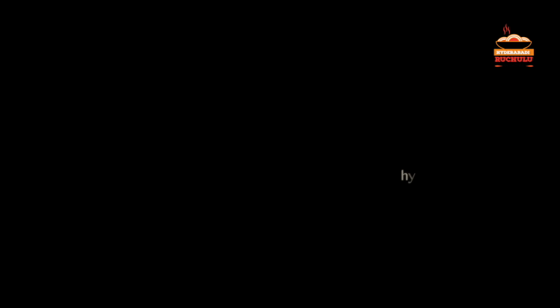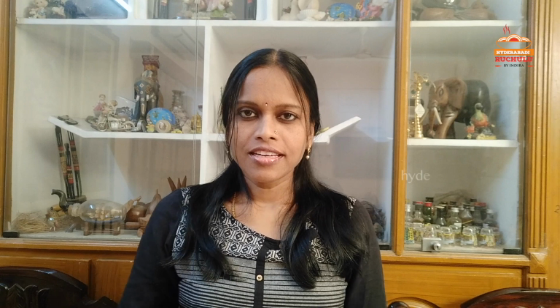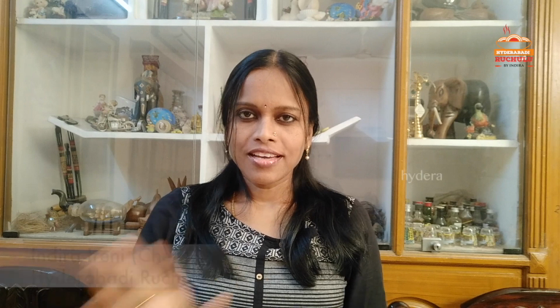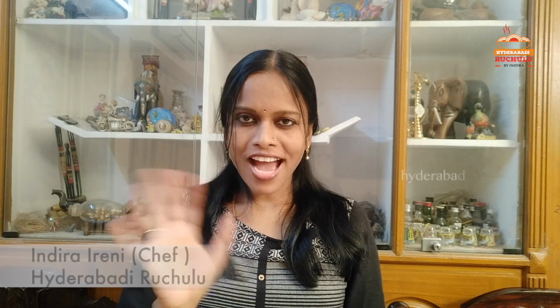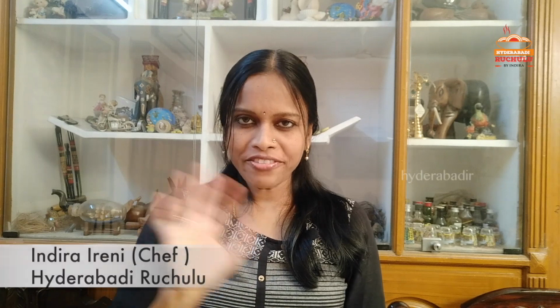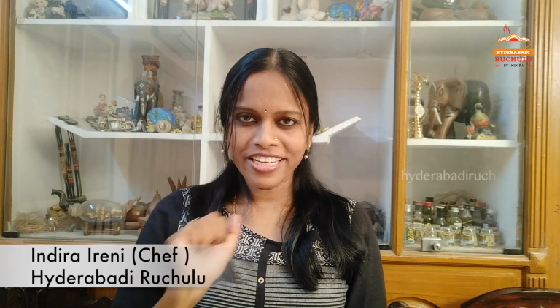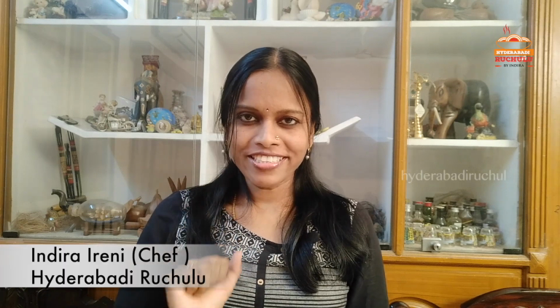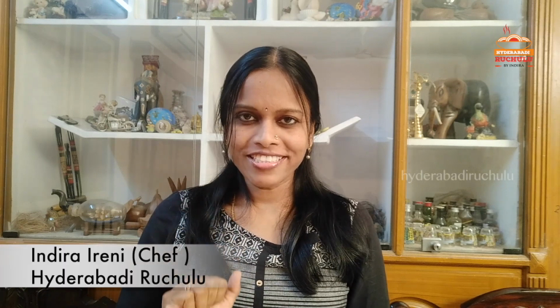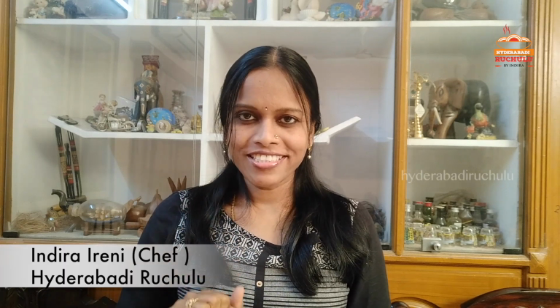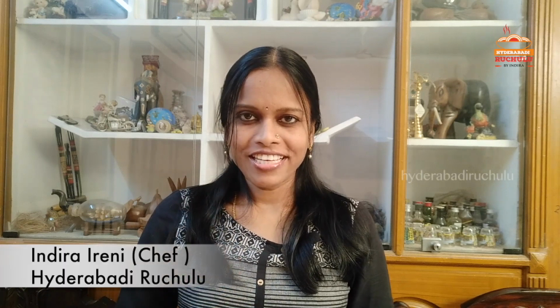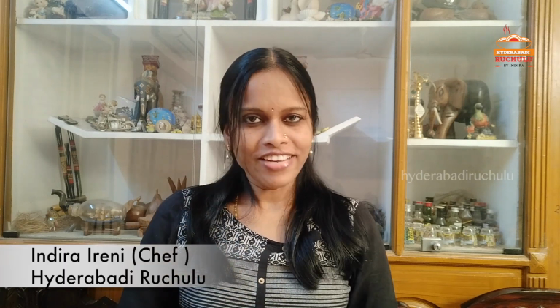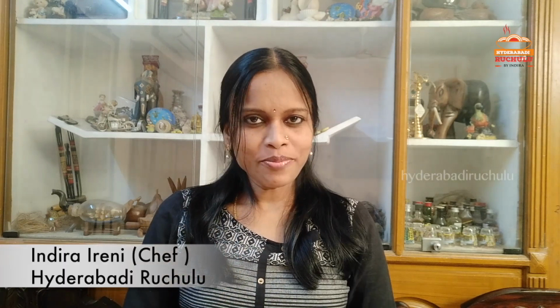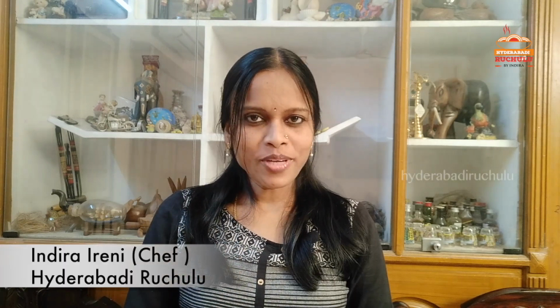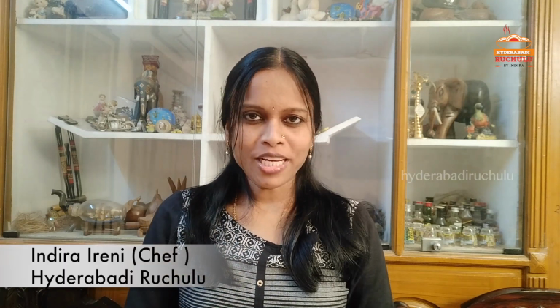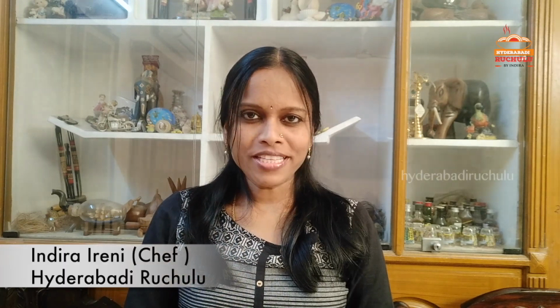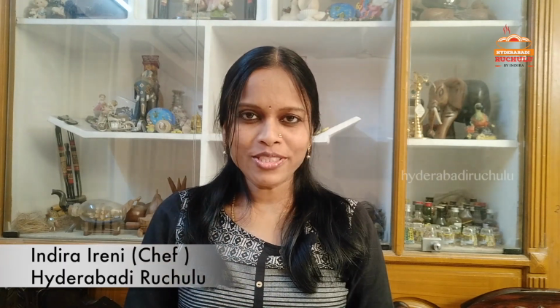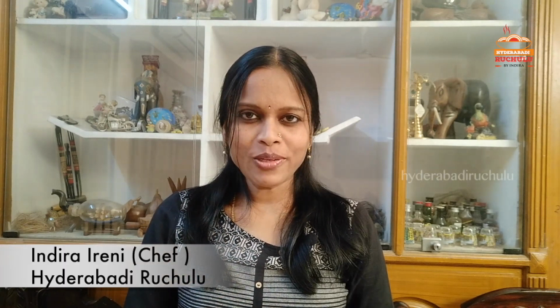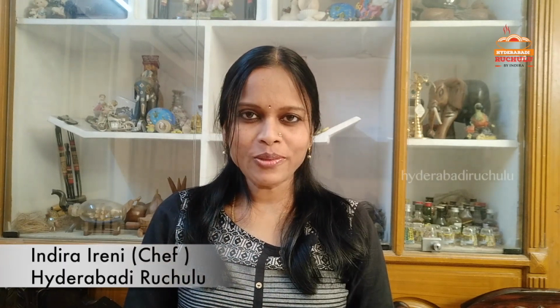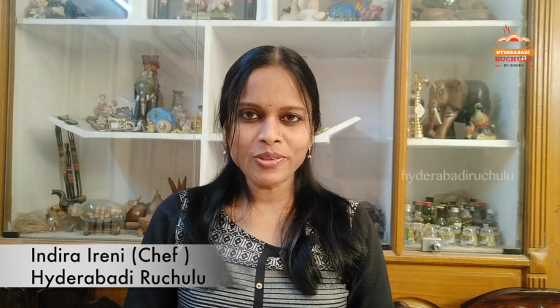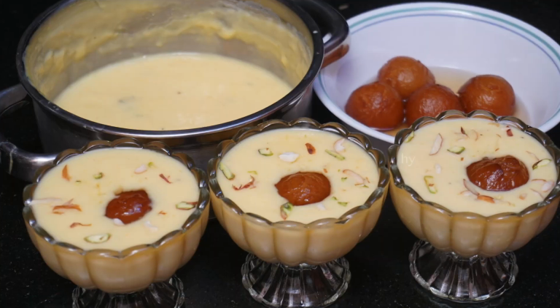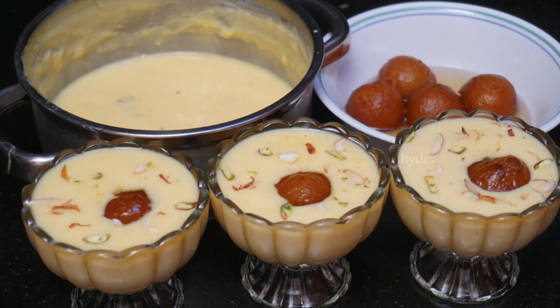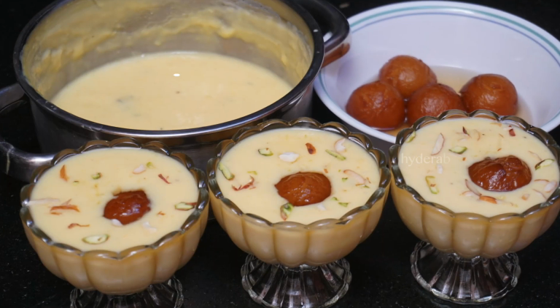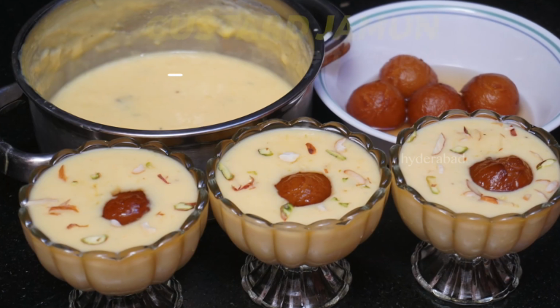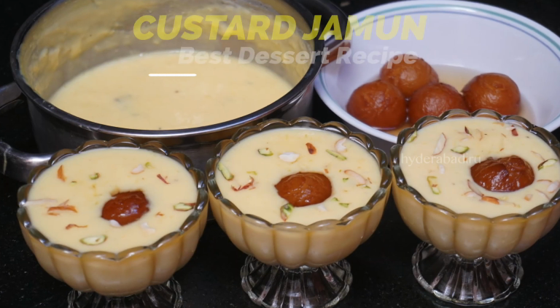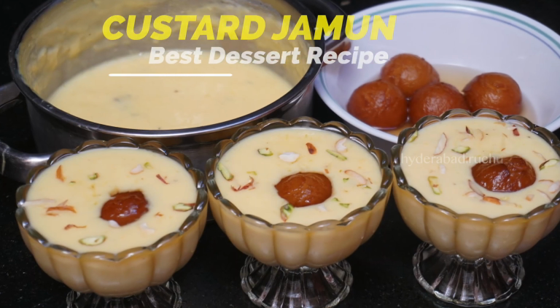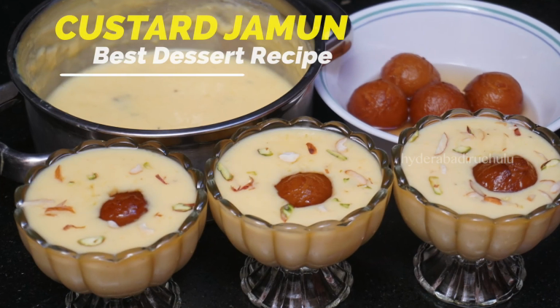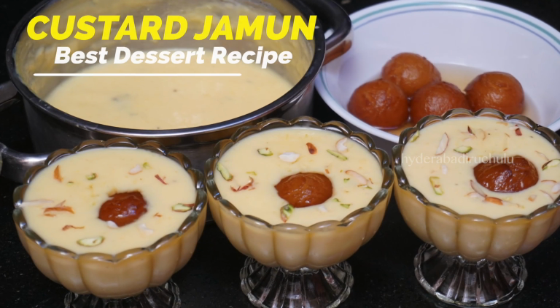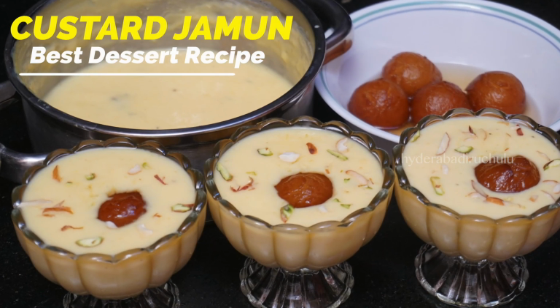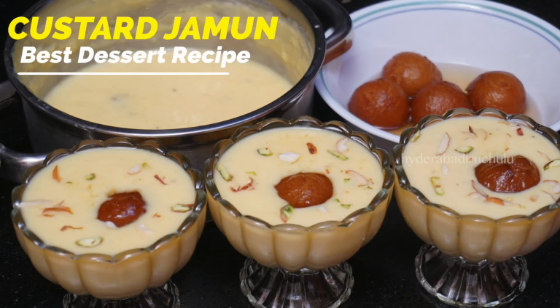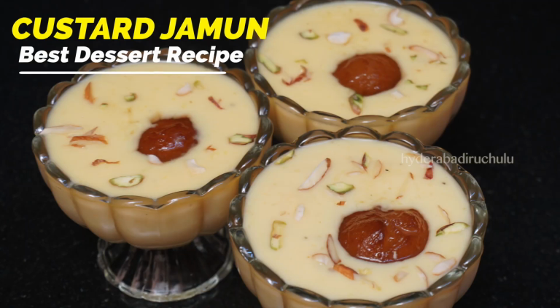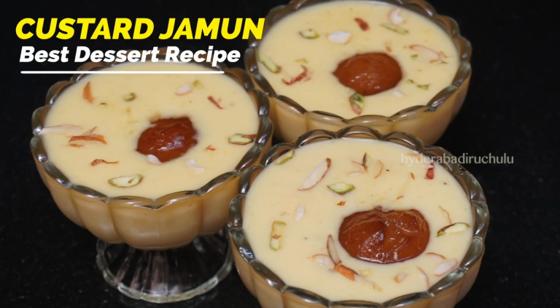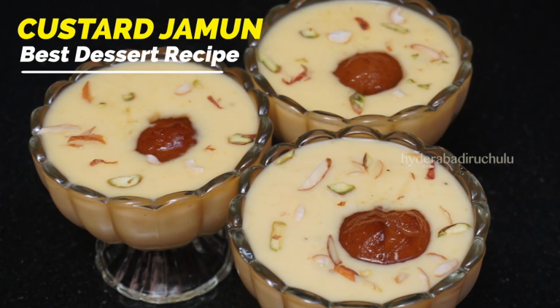Hi Friends, welcome to Hyderabad Ruchilu. Now I'm going to make custard gulab jamun.